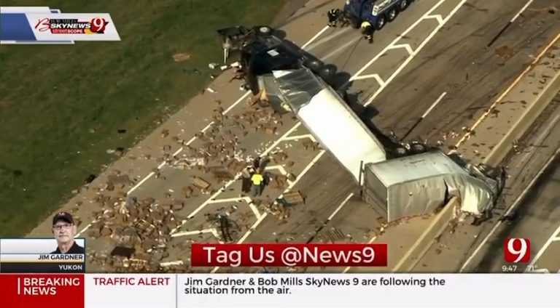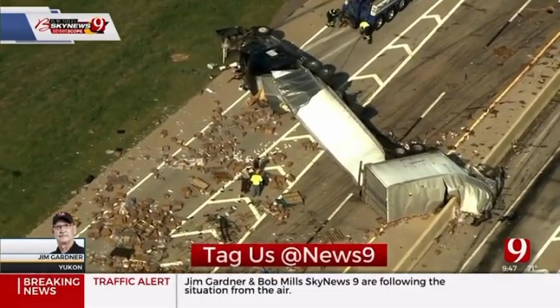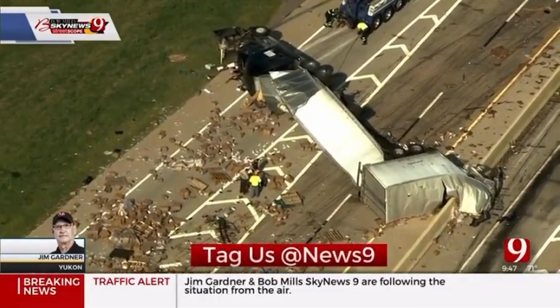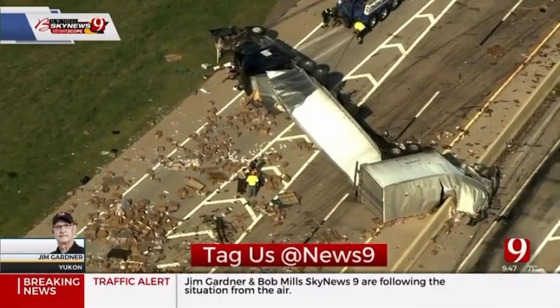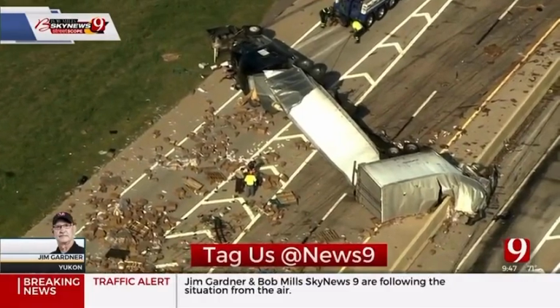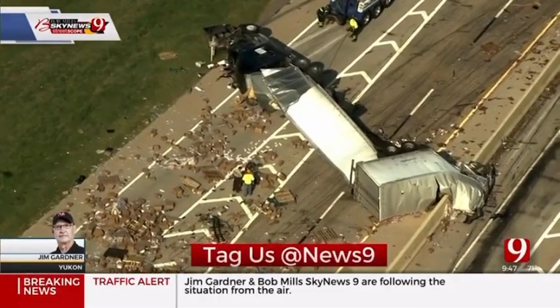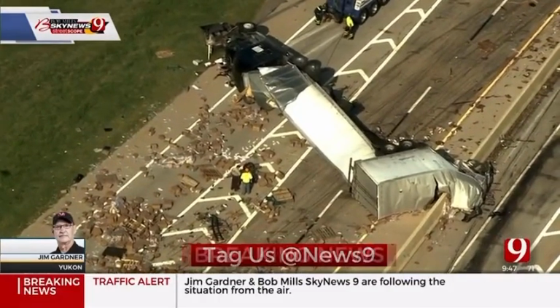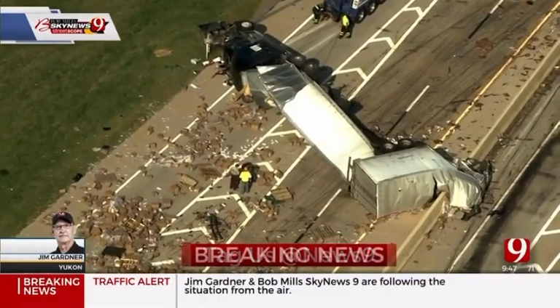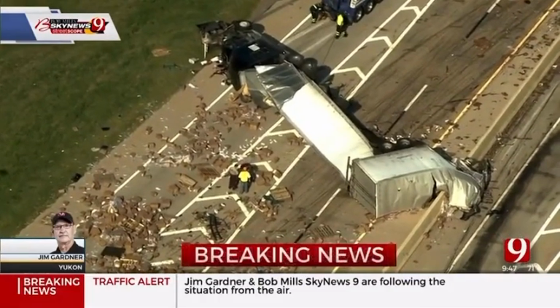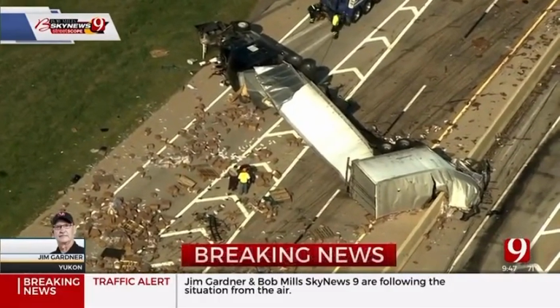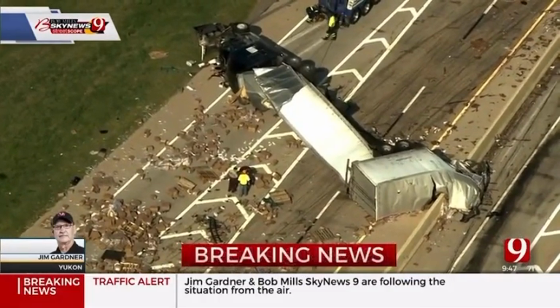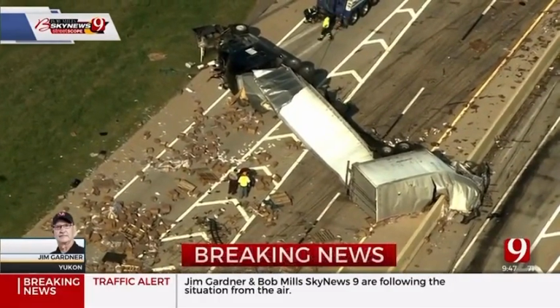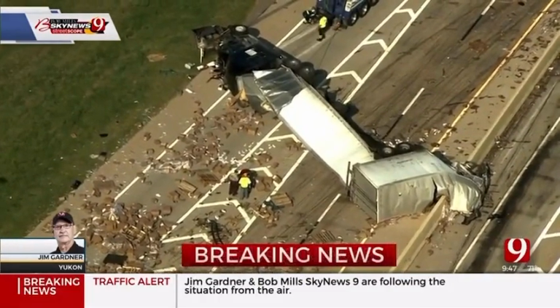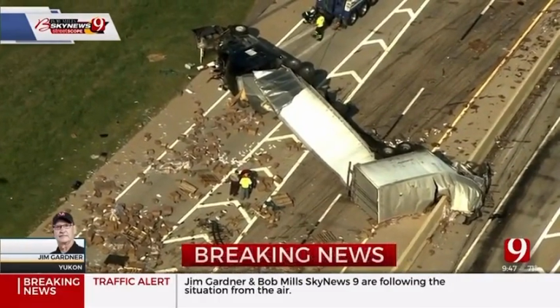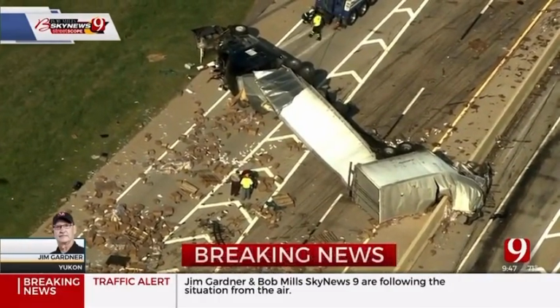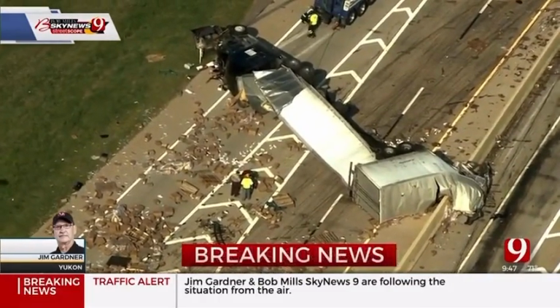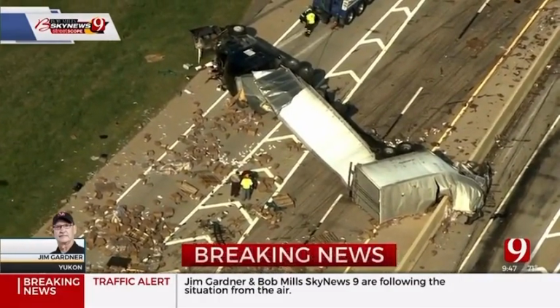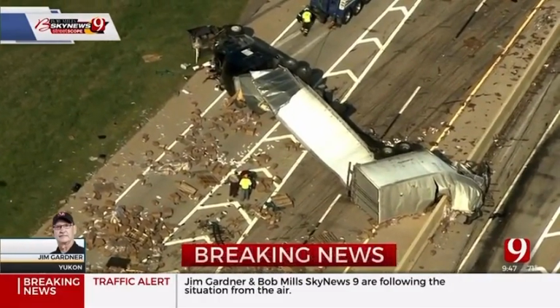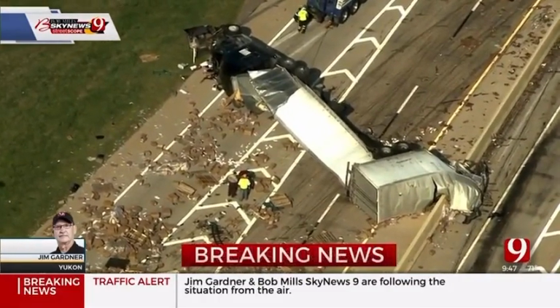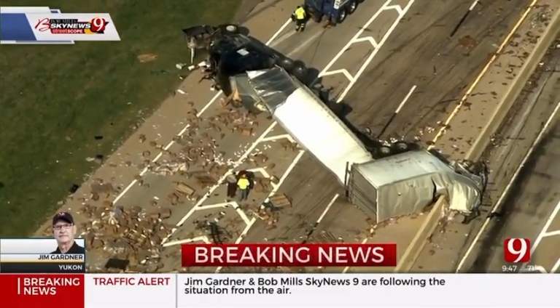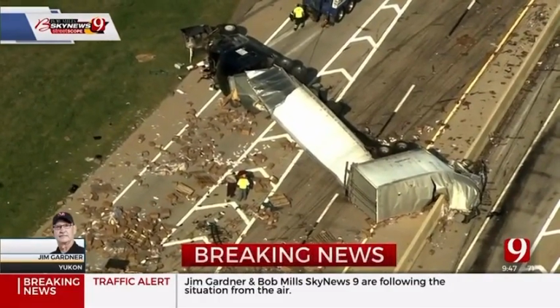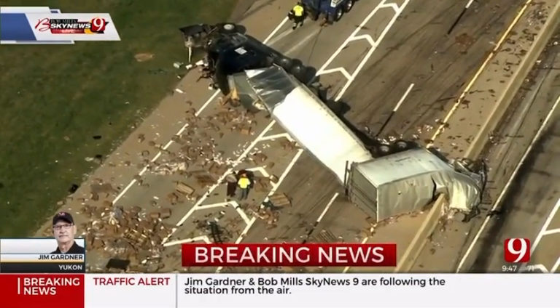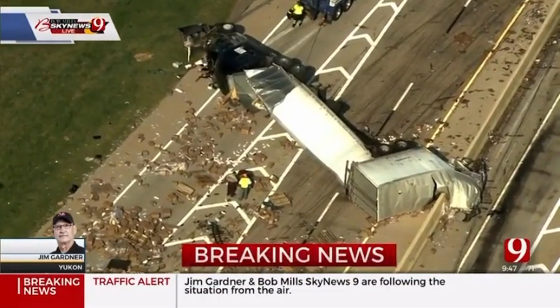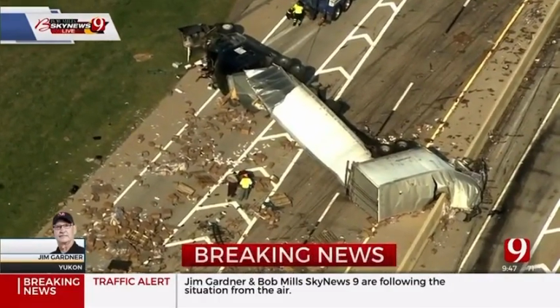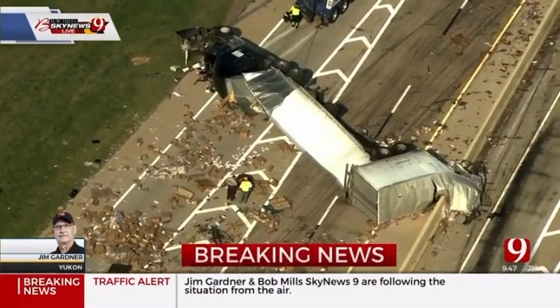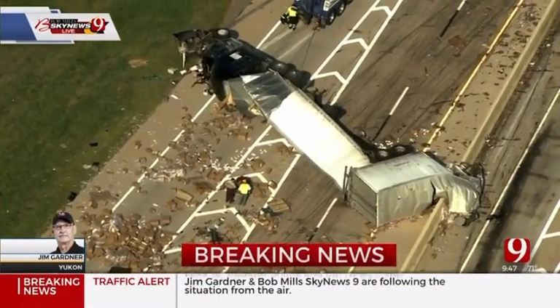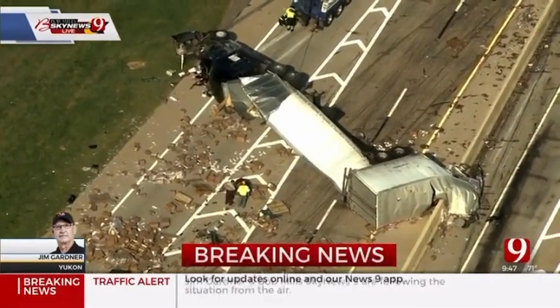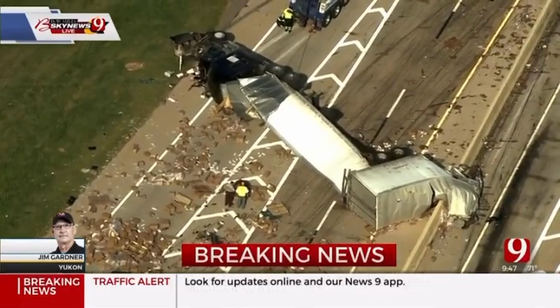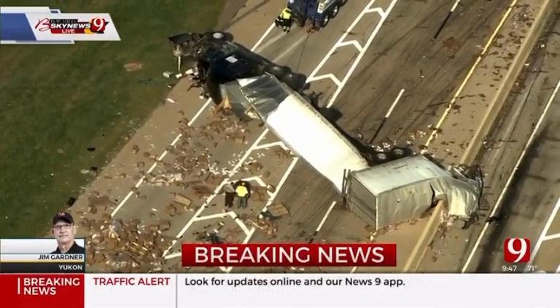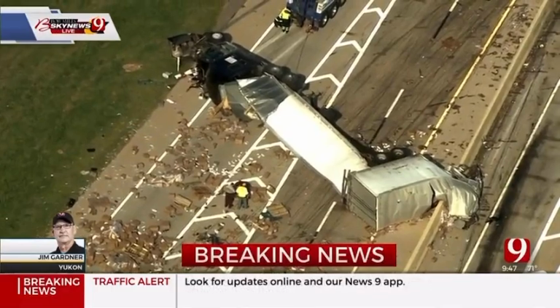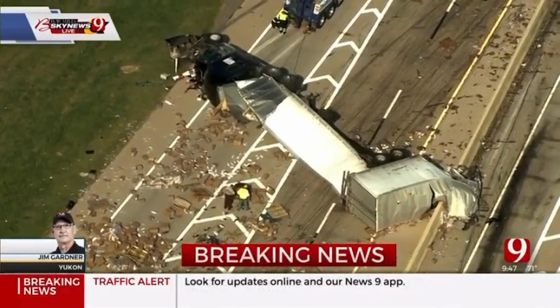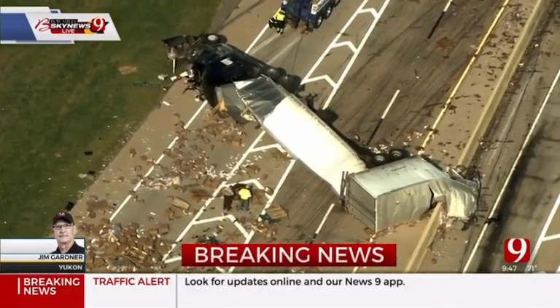Jim Gardner live from Bob Mills Sky News 9. Can you tell what he's carrying there? What's all over the road?